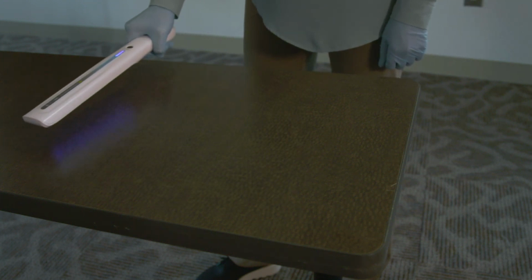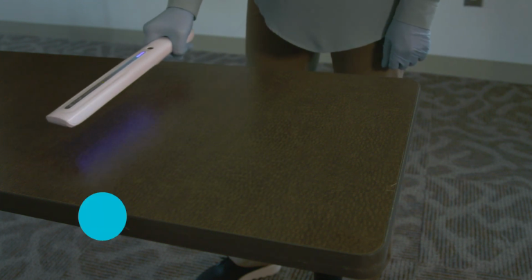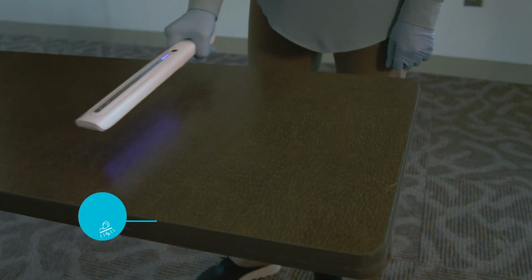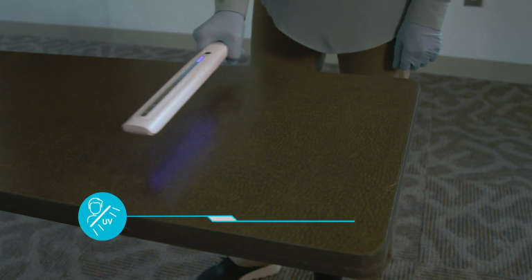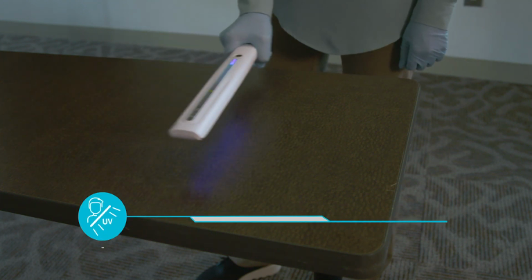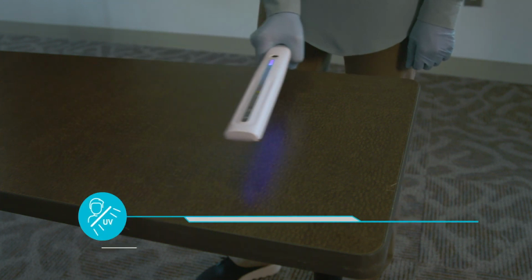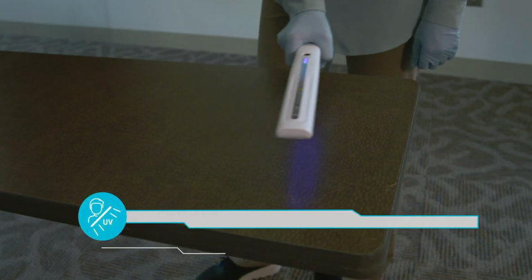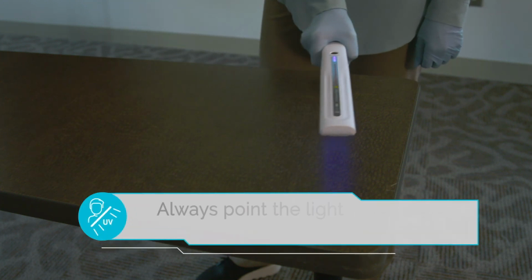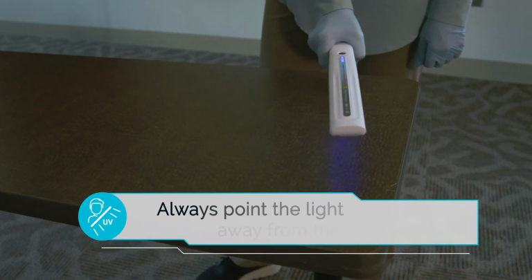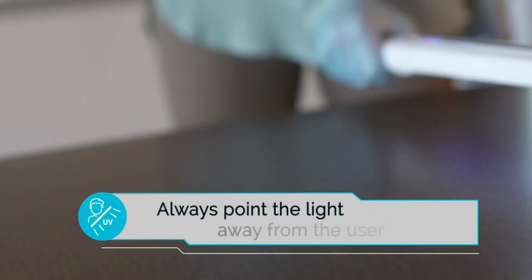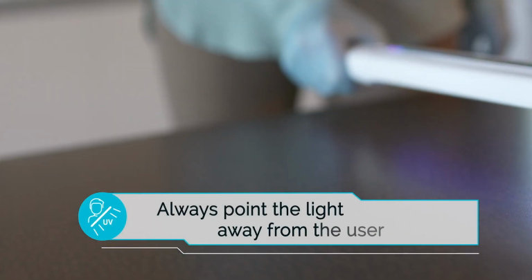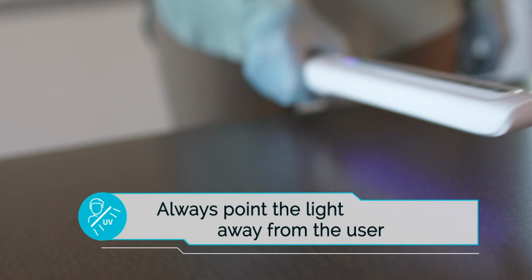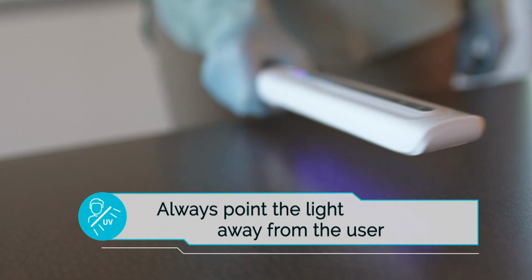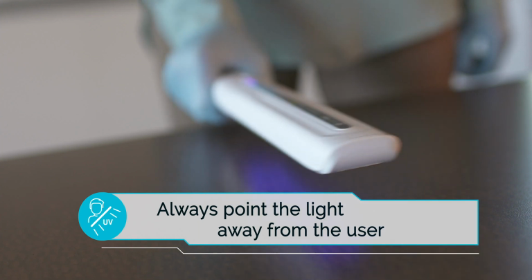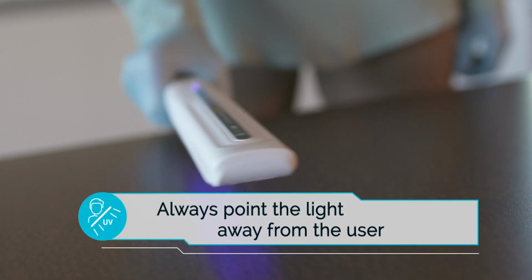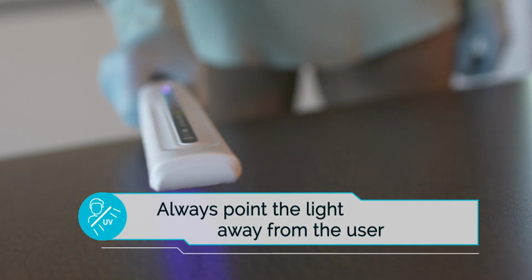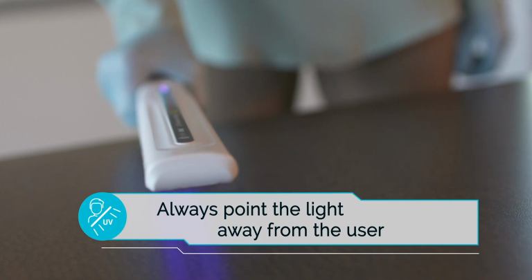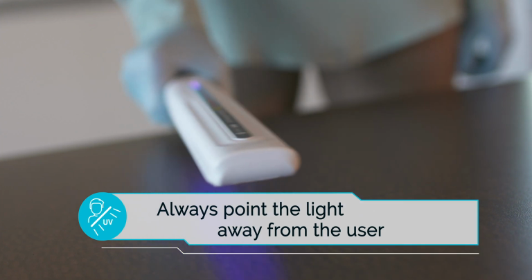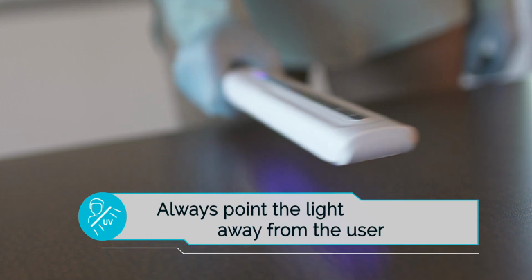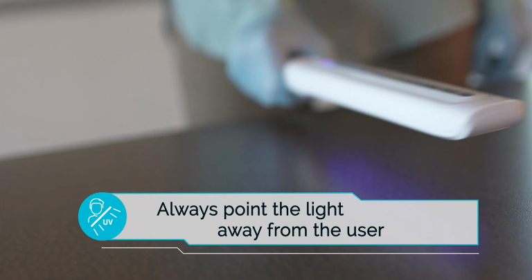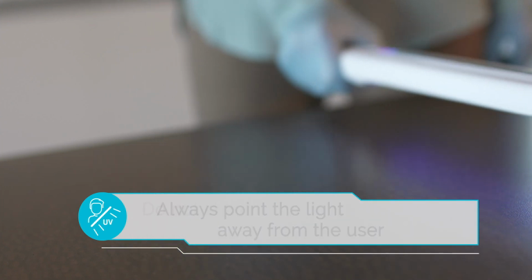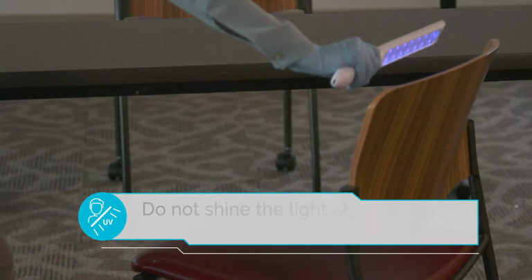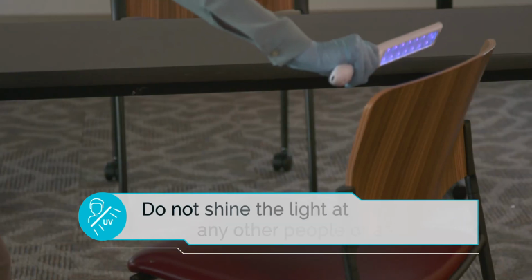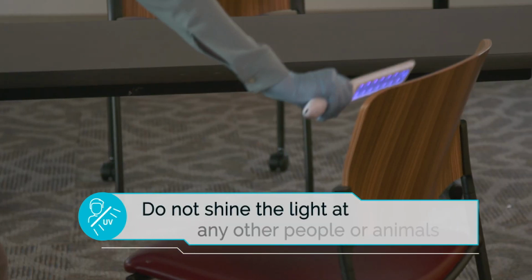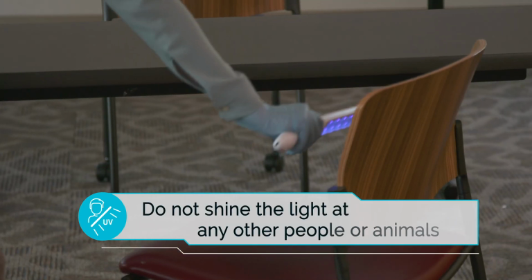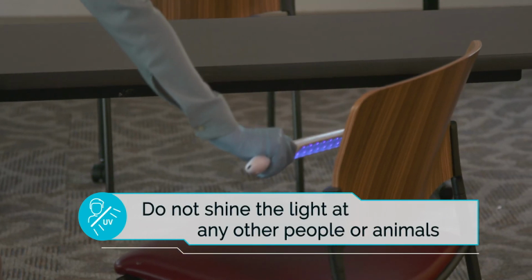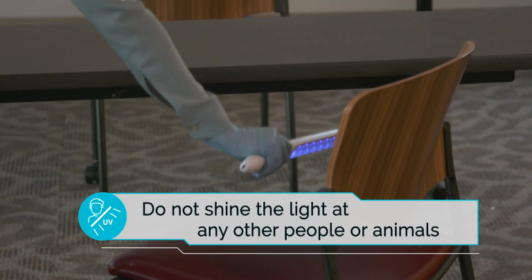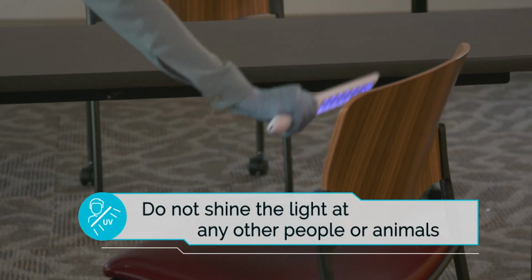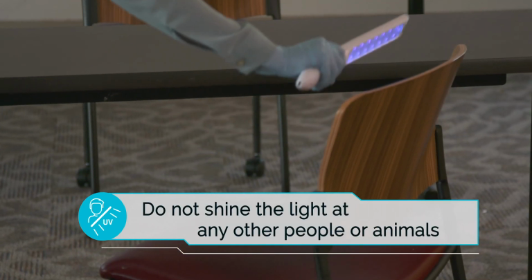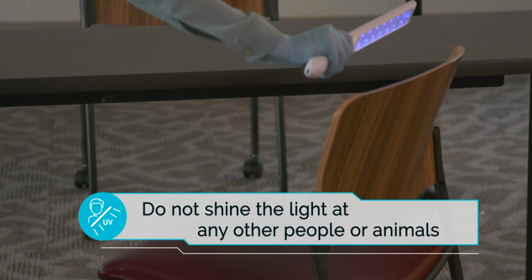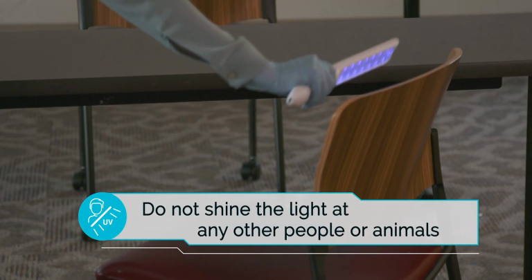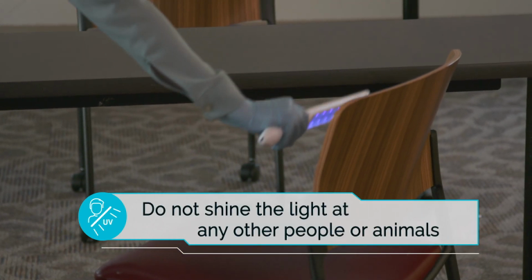Please note: always point the light away from the user and do not shine the light at any other people or animals.